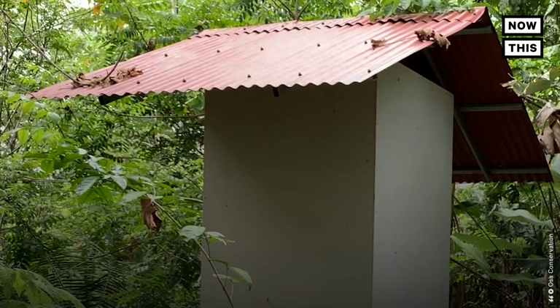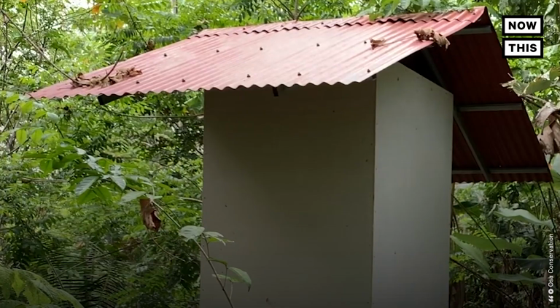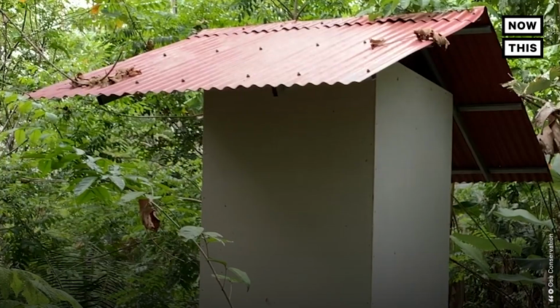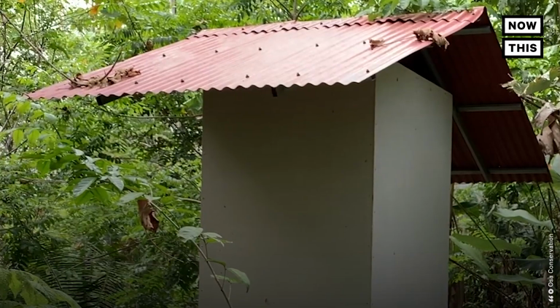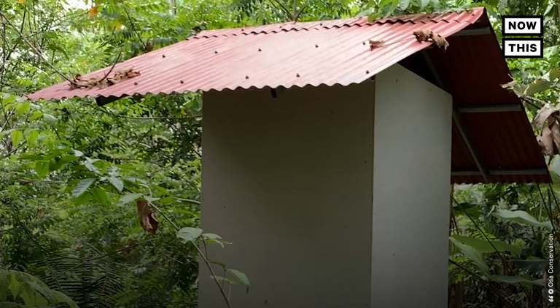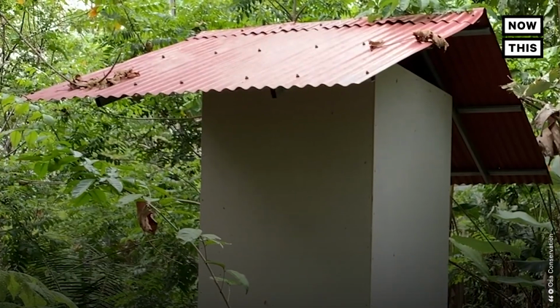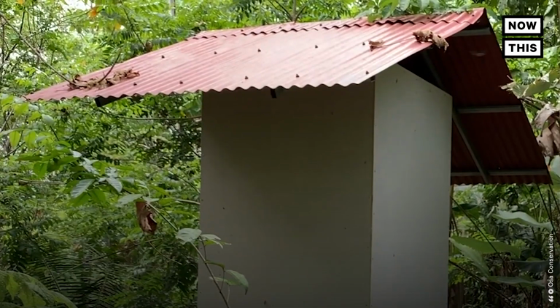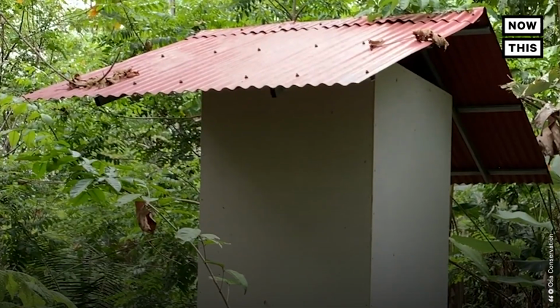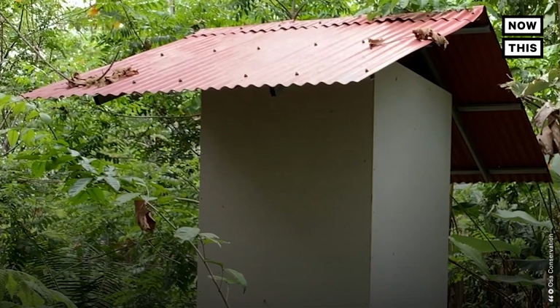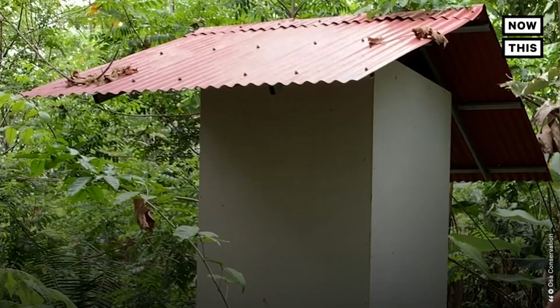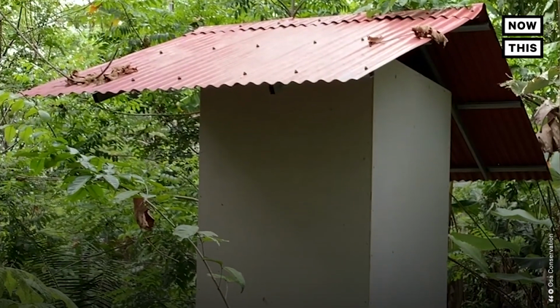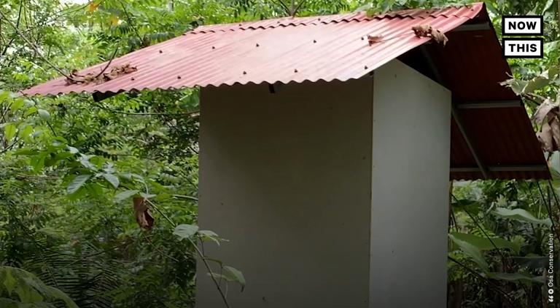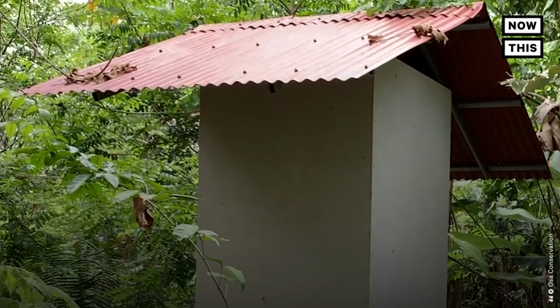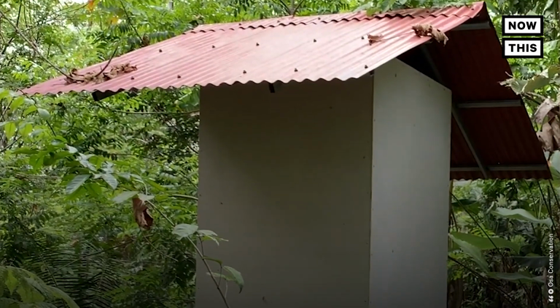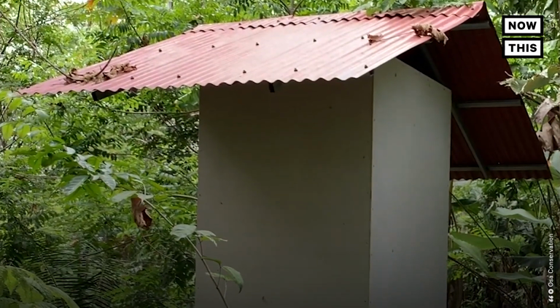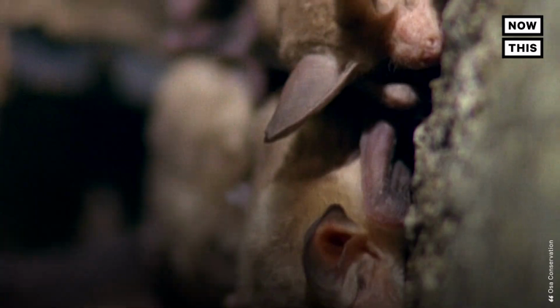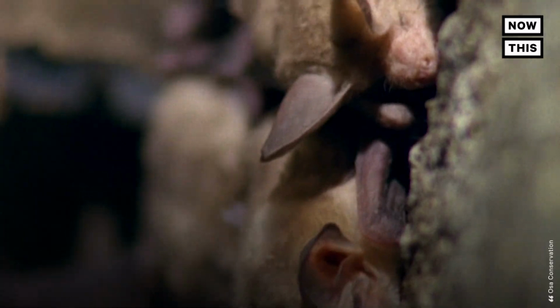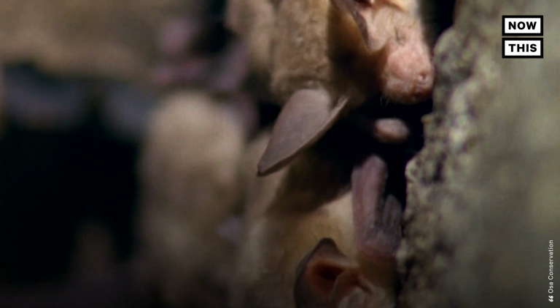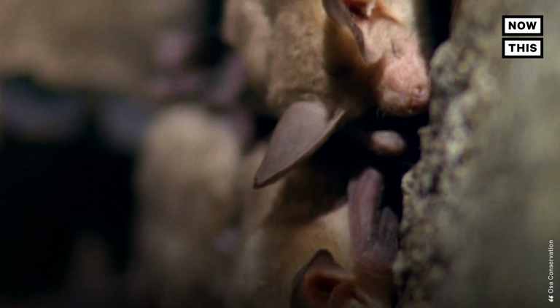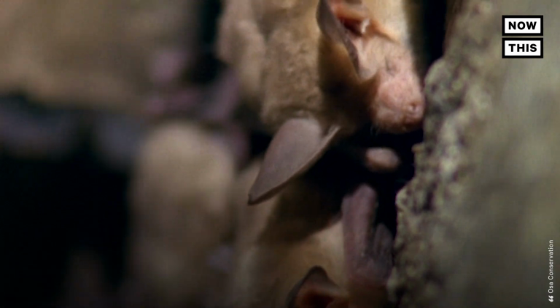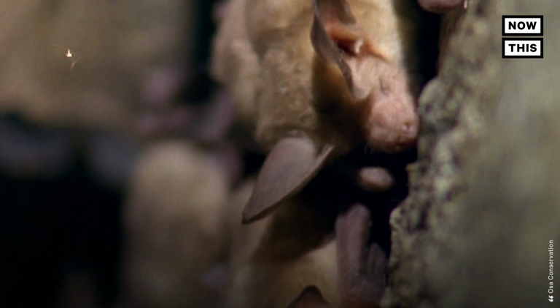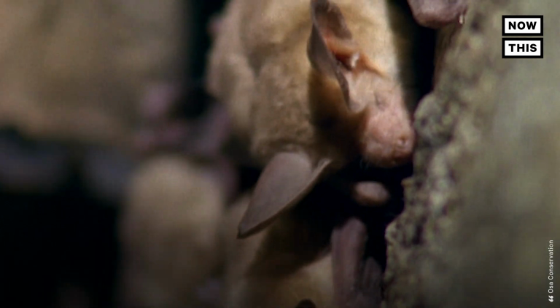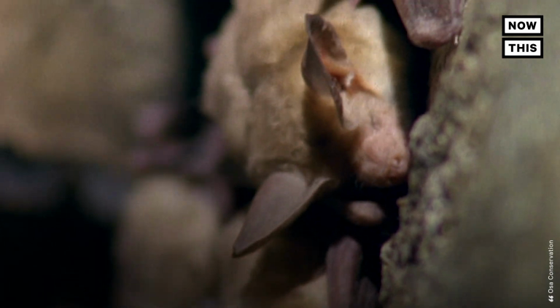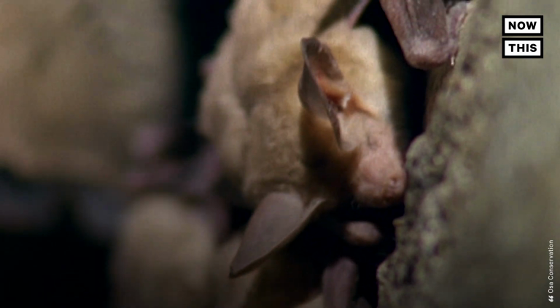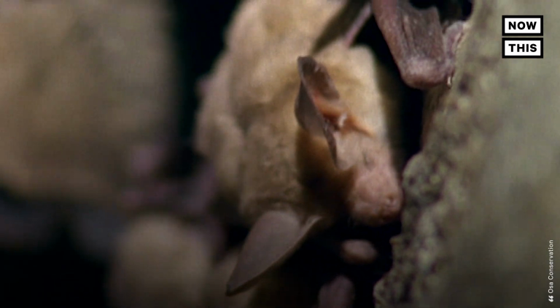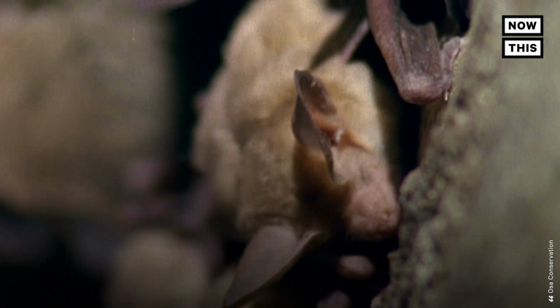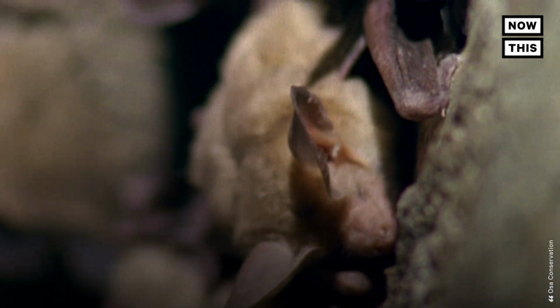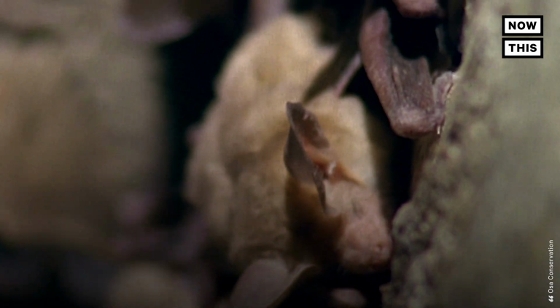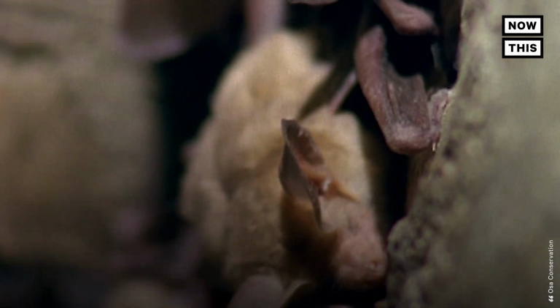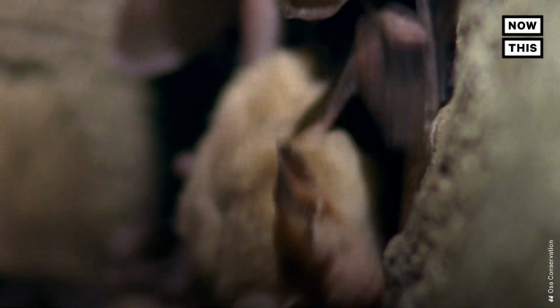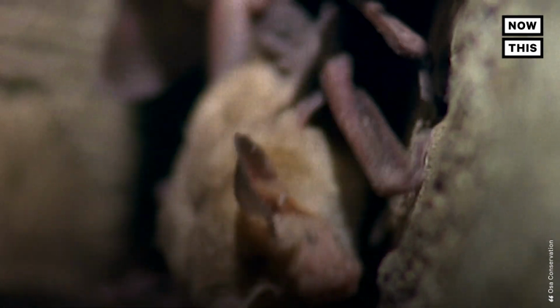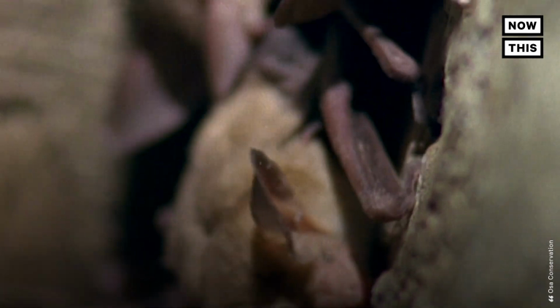Researchers say they hope to implement this practice on more land, as well as promote its use to other organizations and landowners.